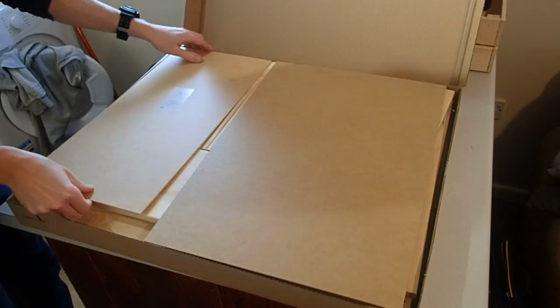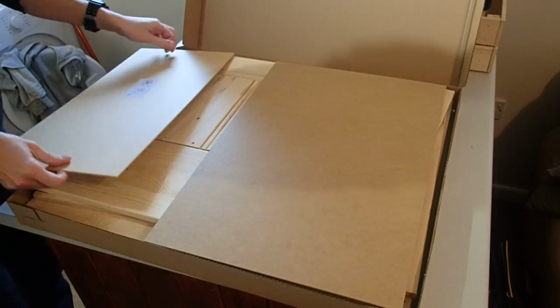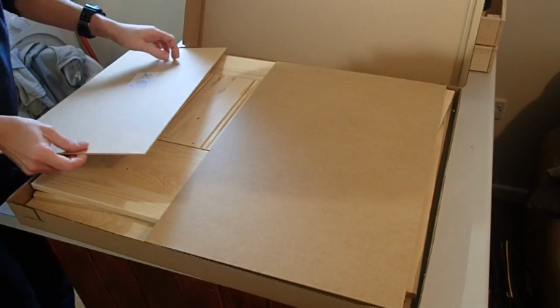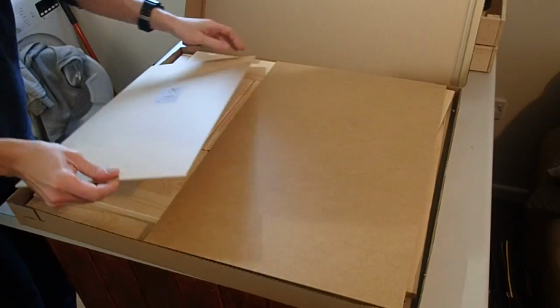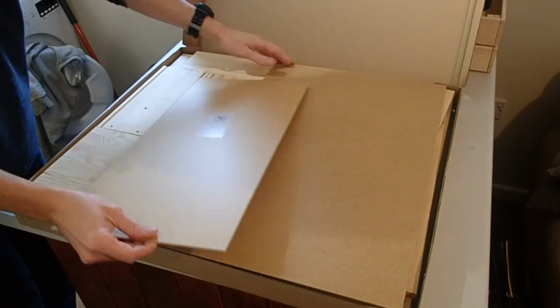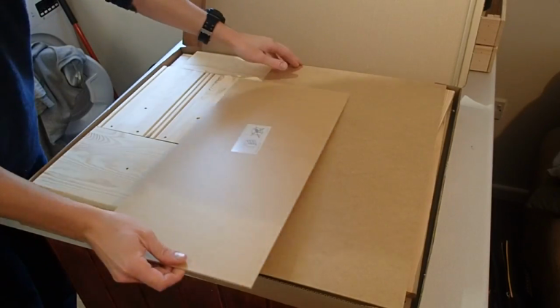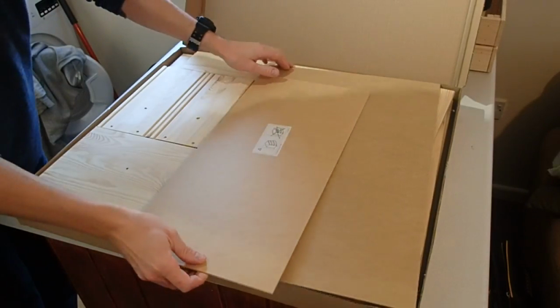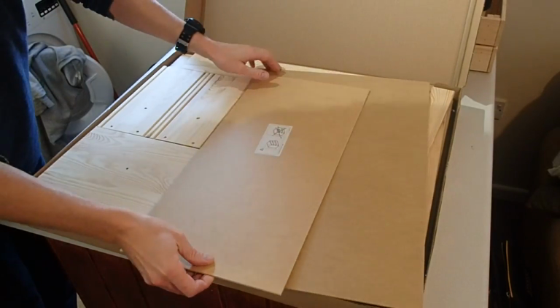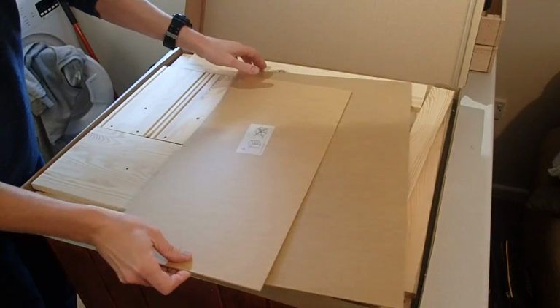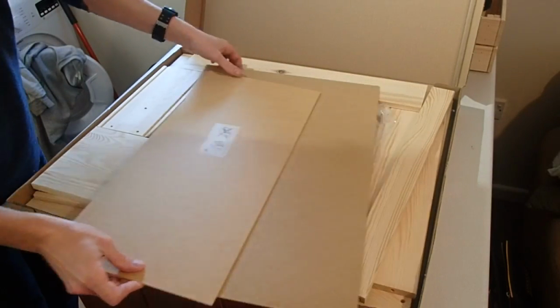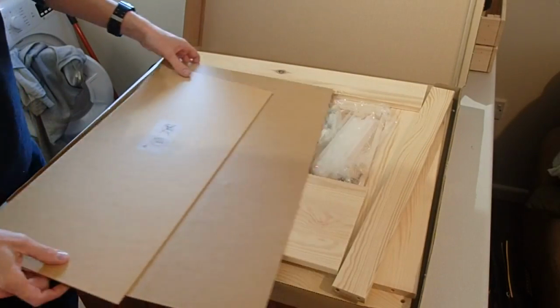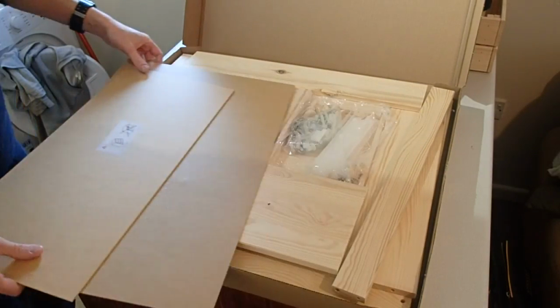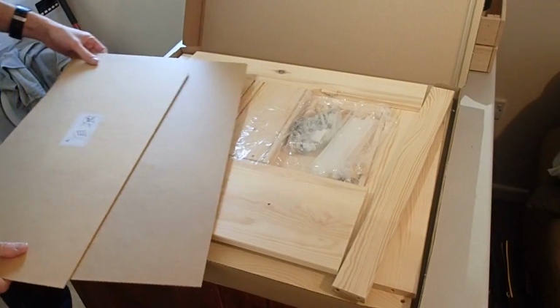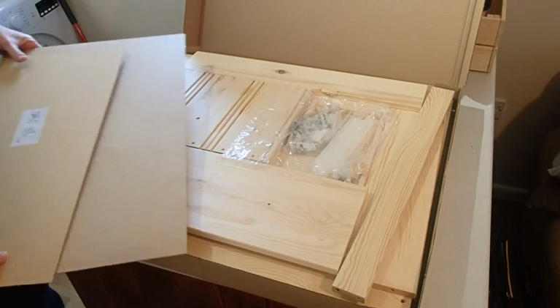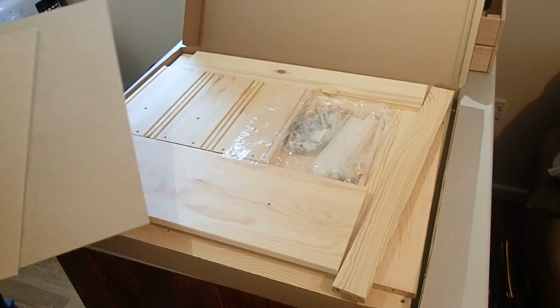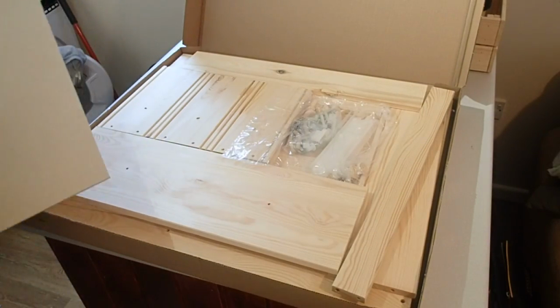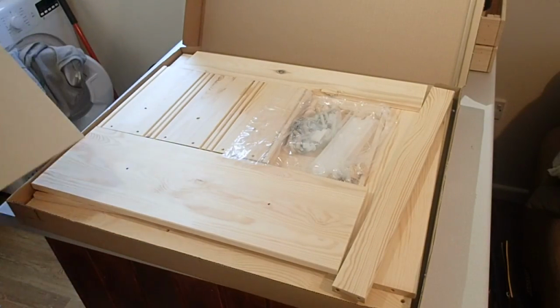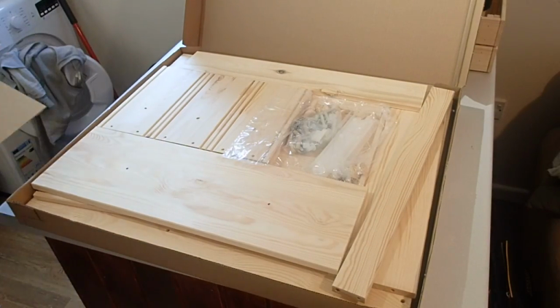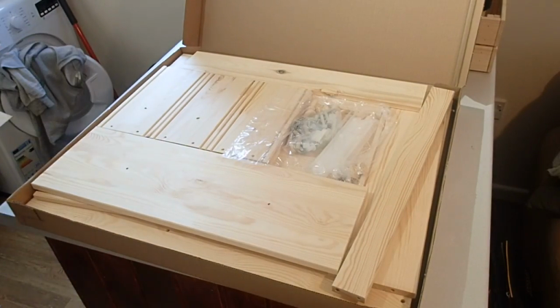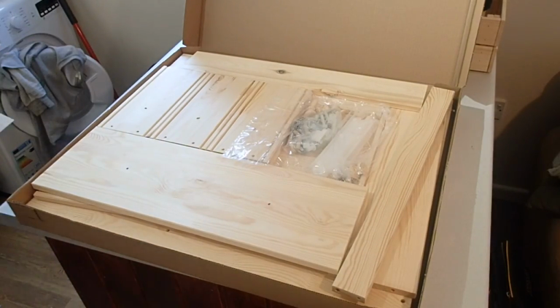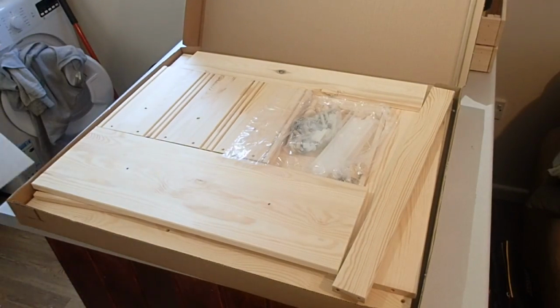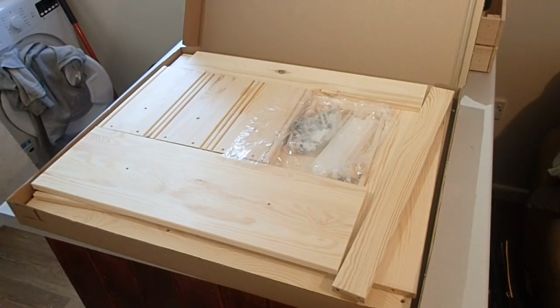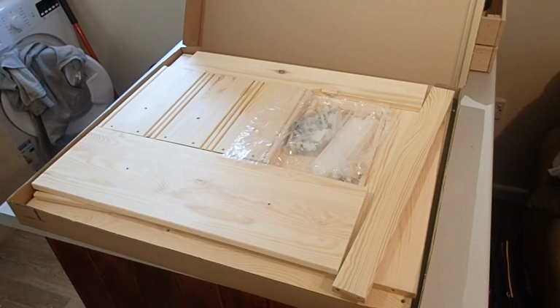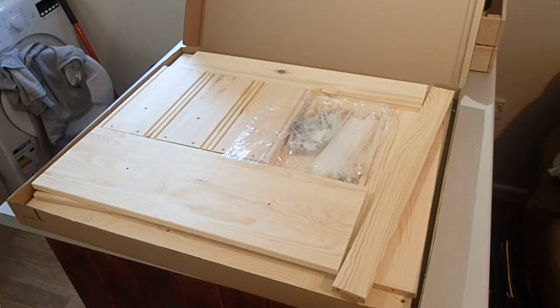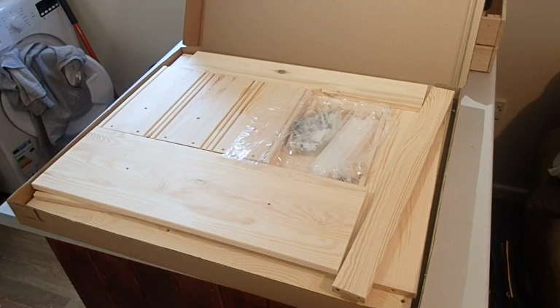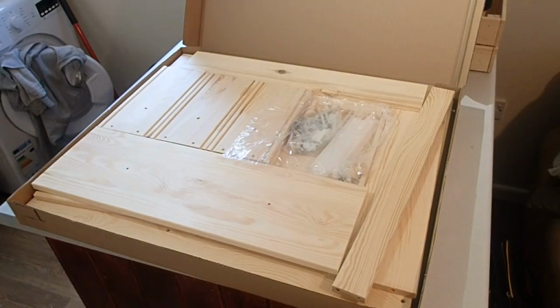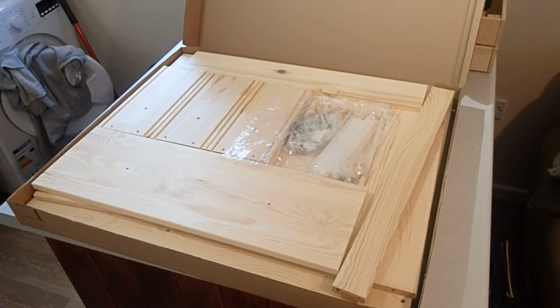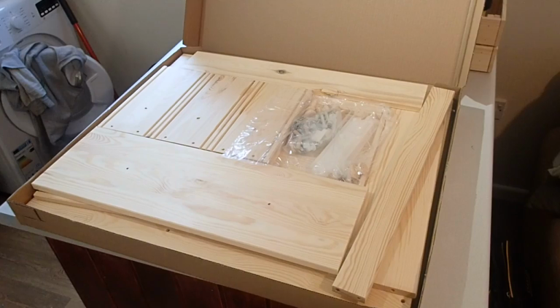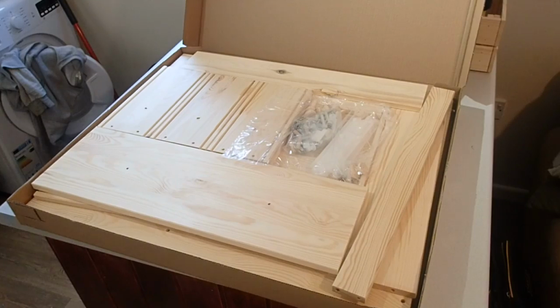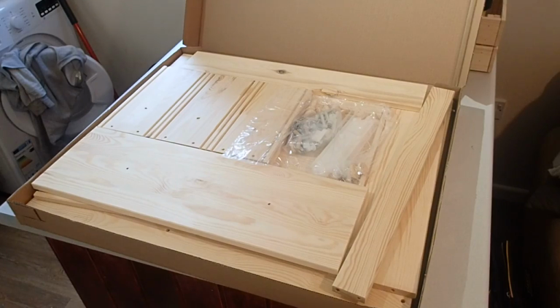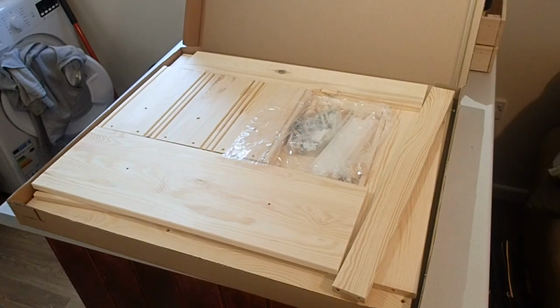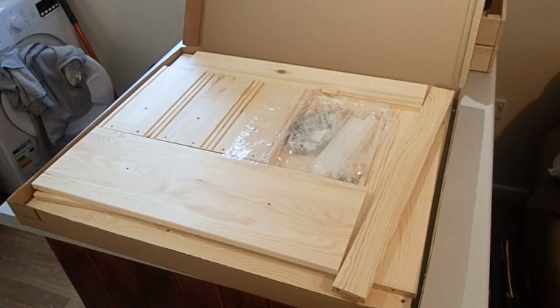Whatever you think about flat-packed furniture, there is nothing quite like opening a box to find the sweet smell of pine resin.